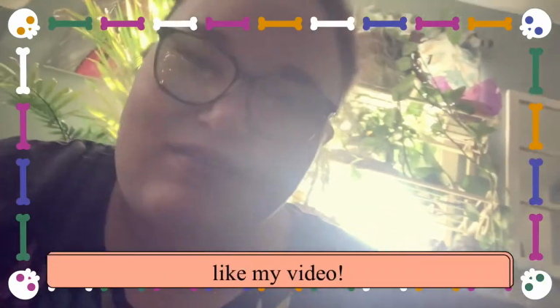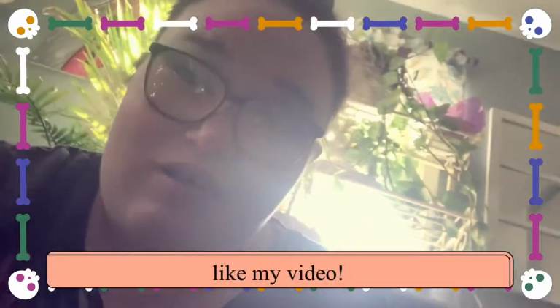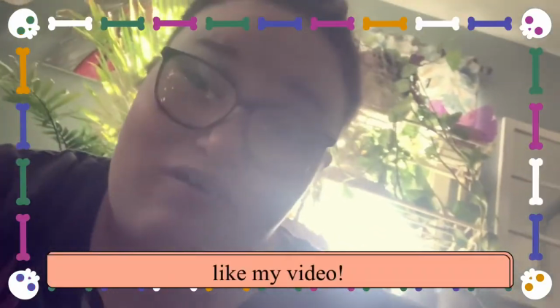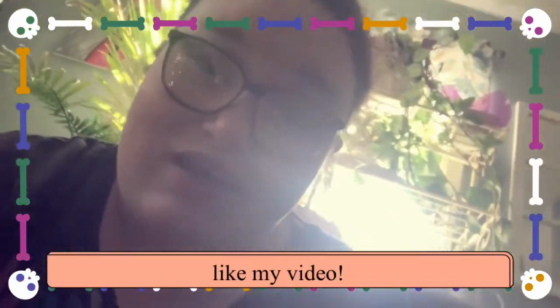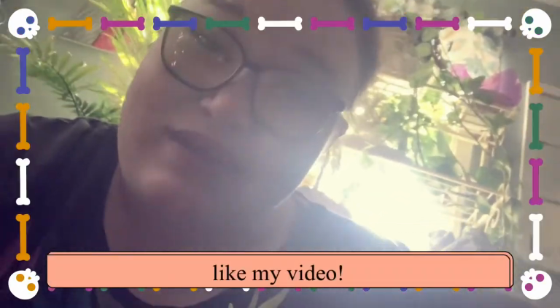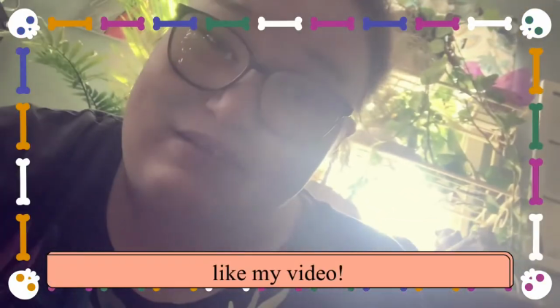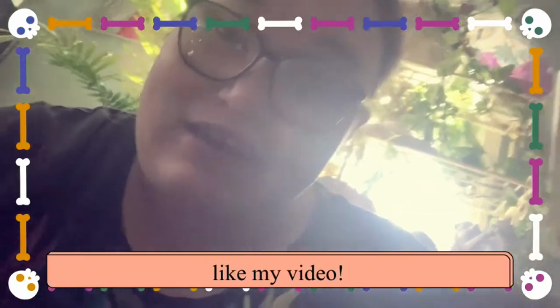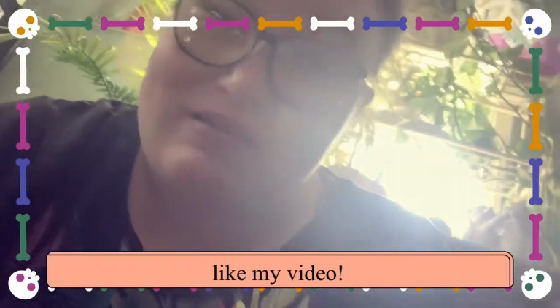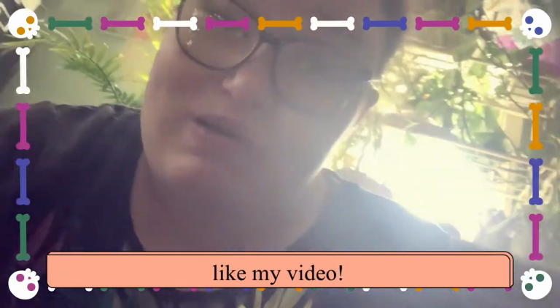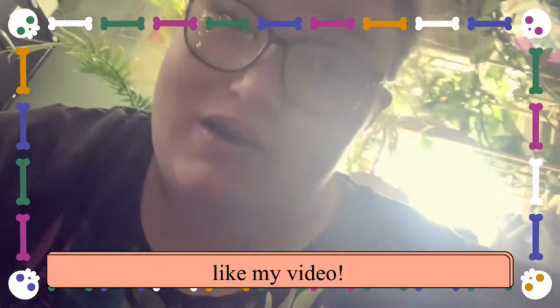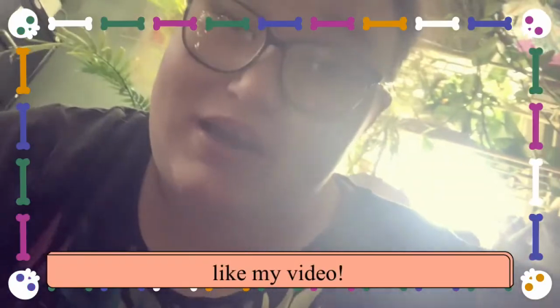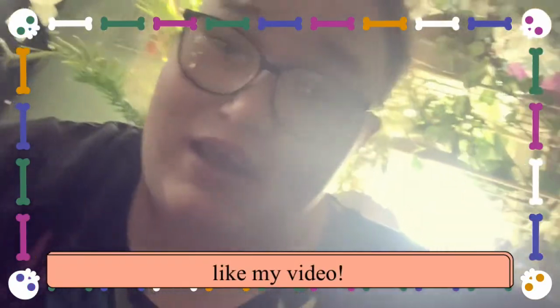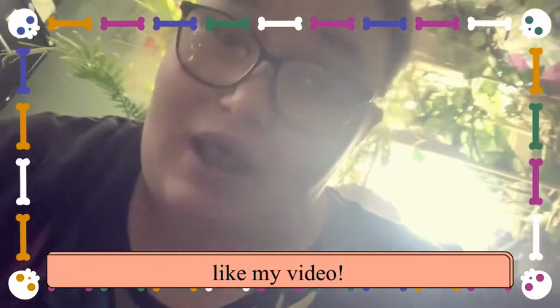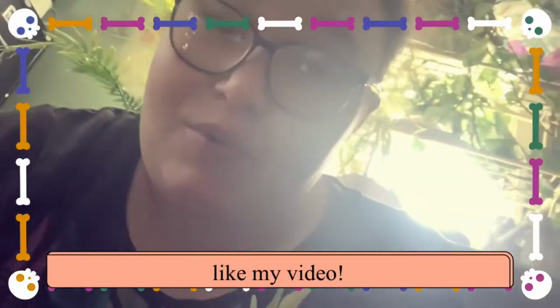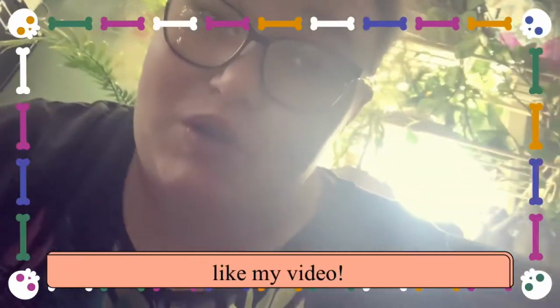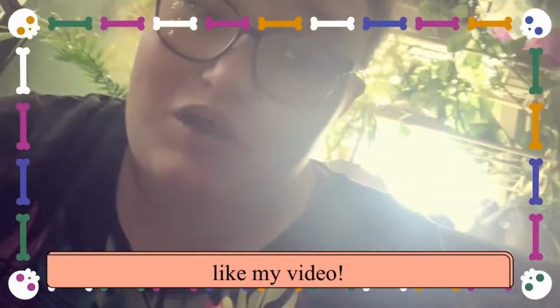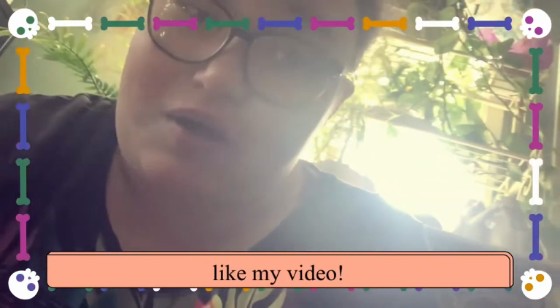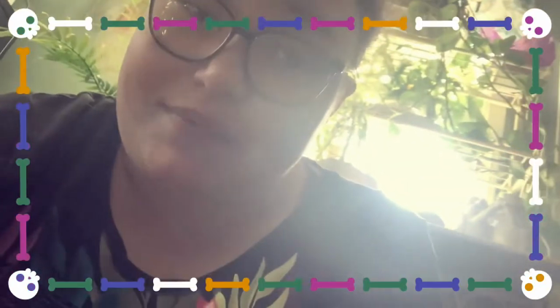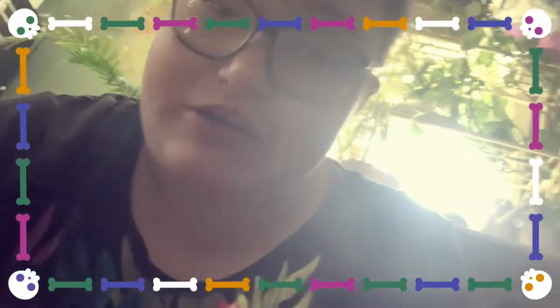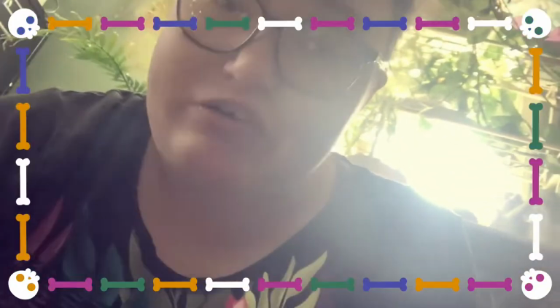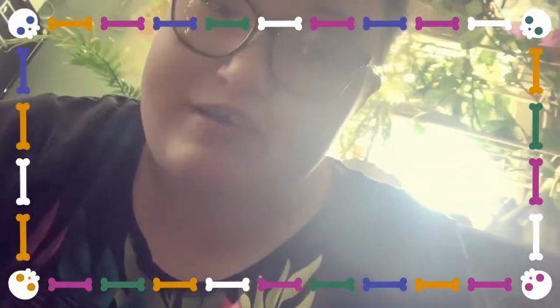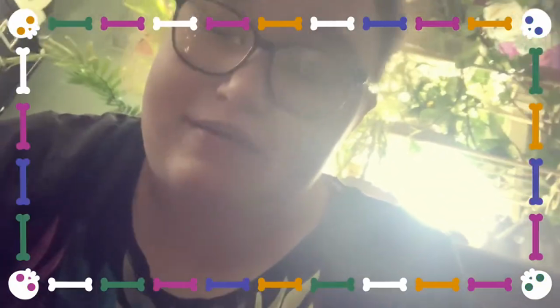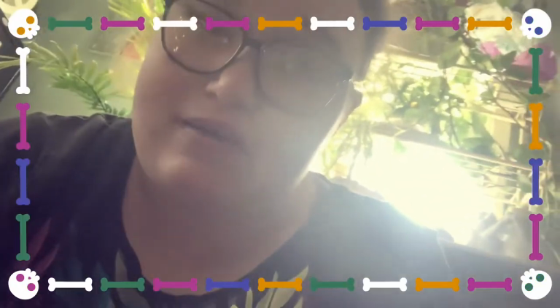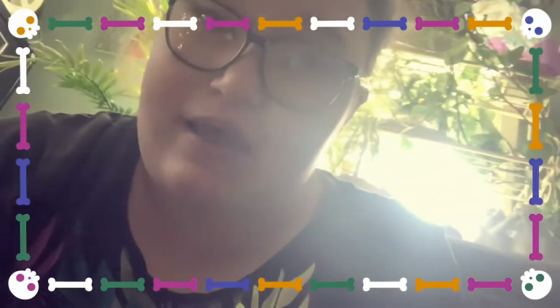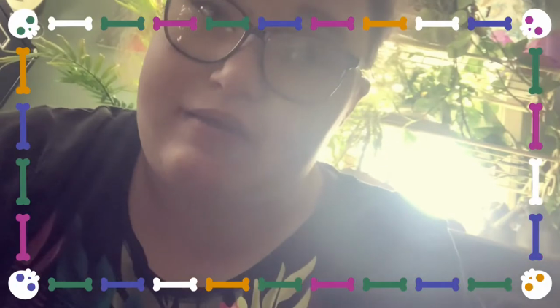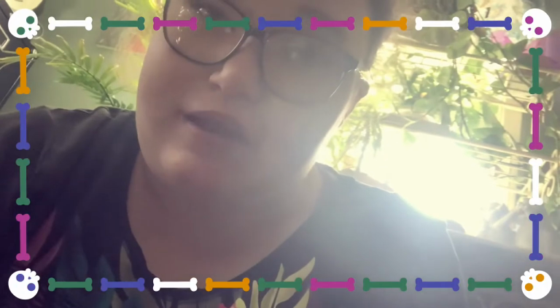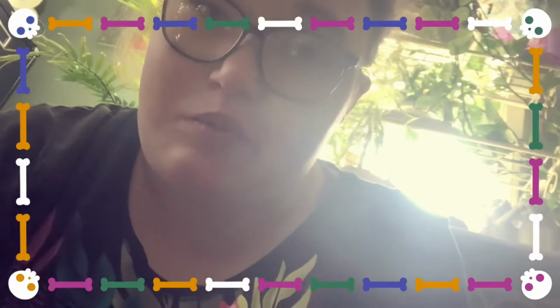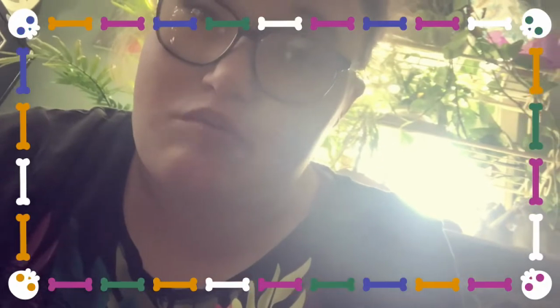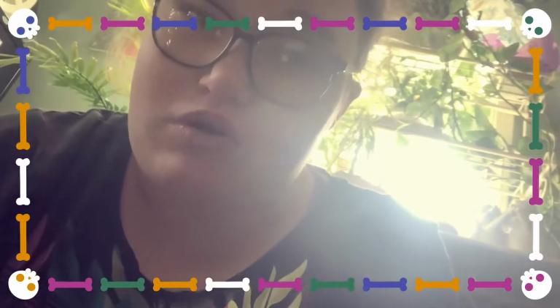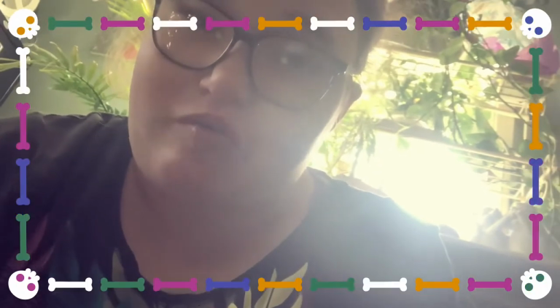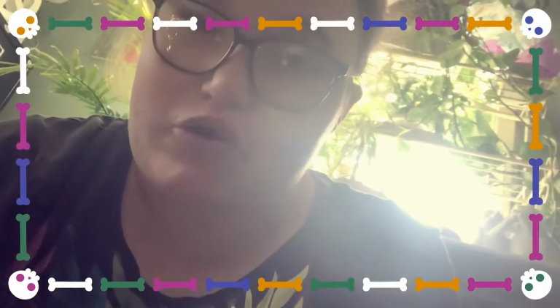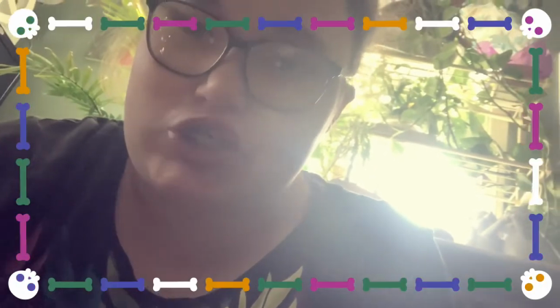So let's get started. I'm going to look on Pinterest and get a little bit more inspiration.